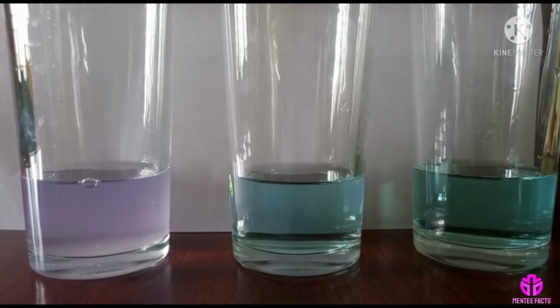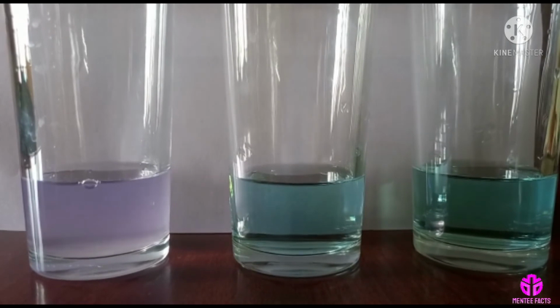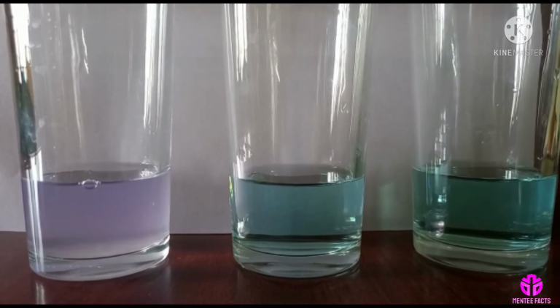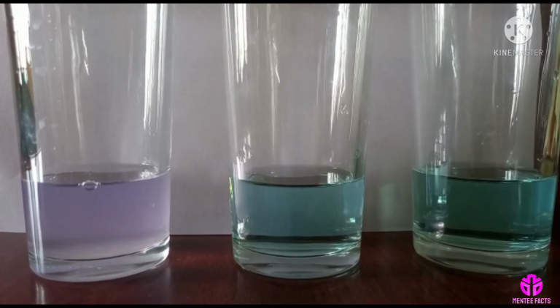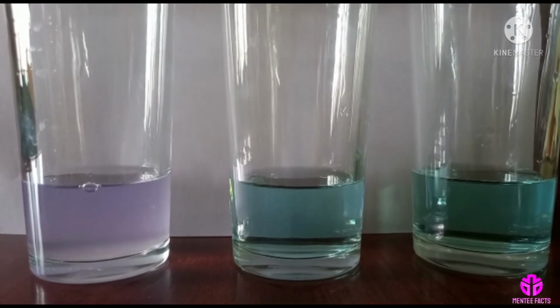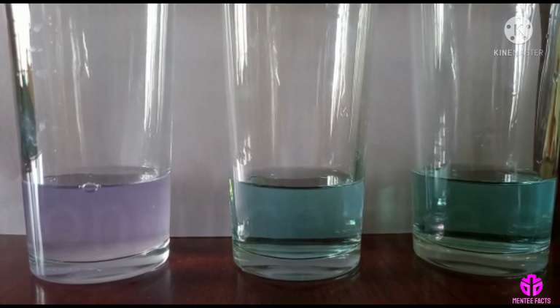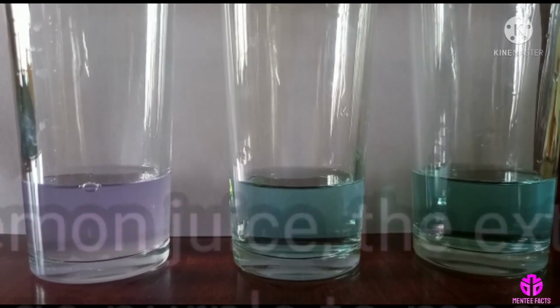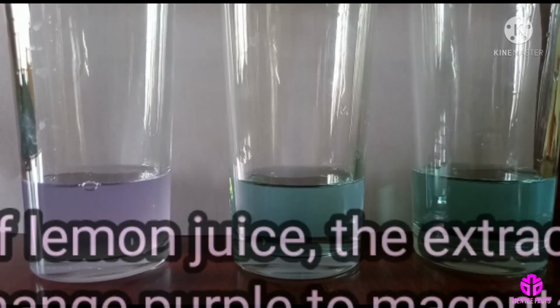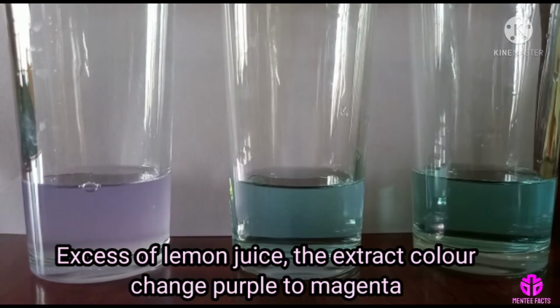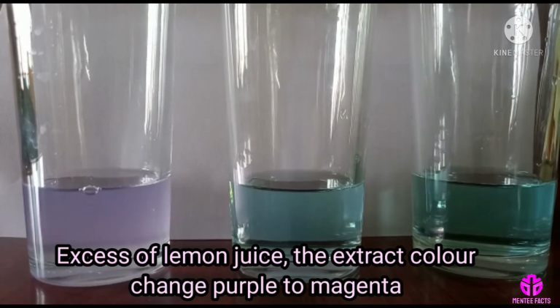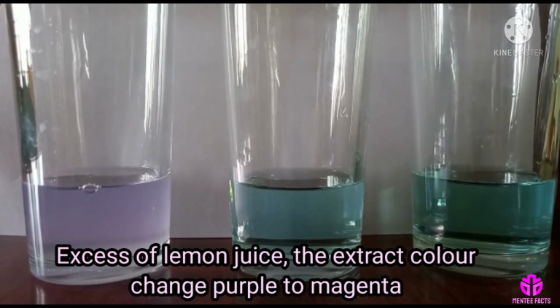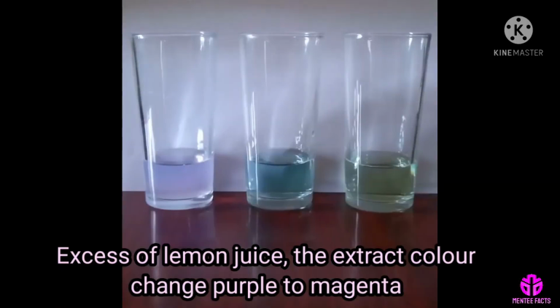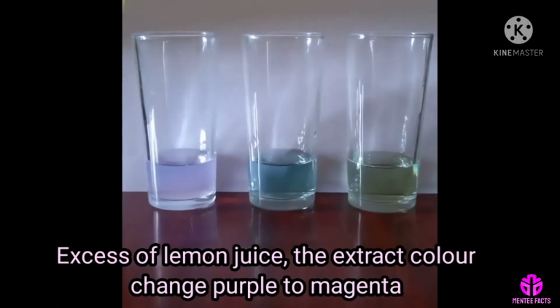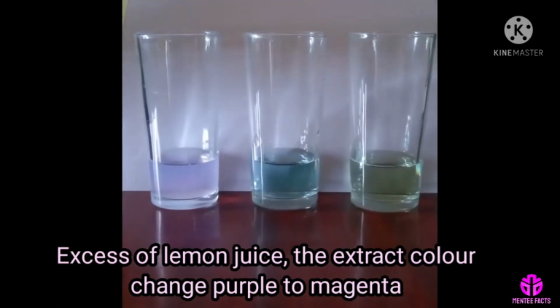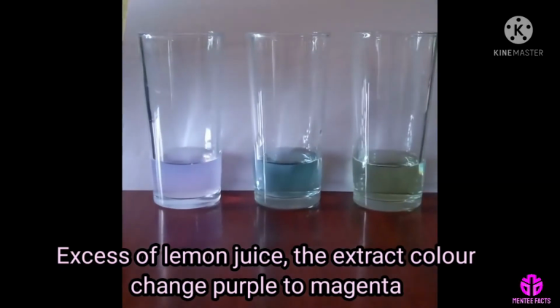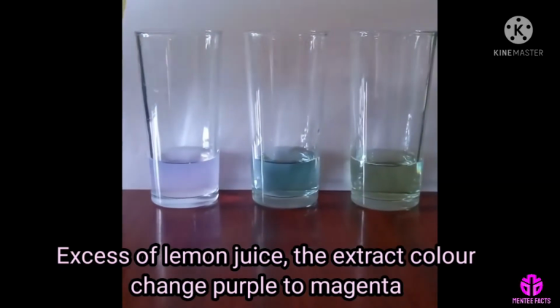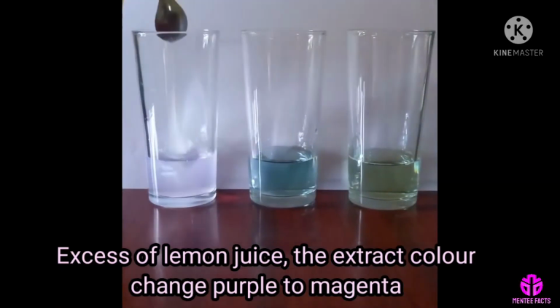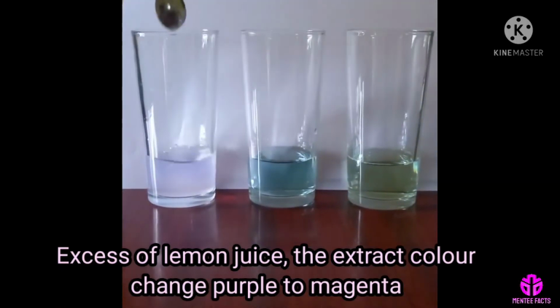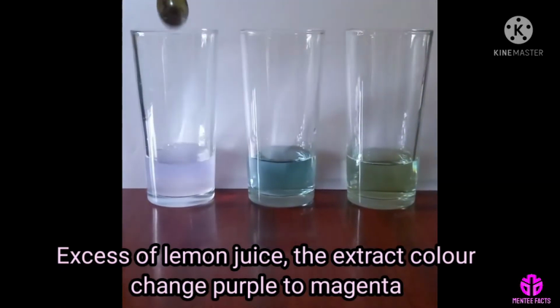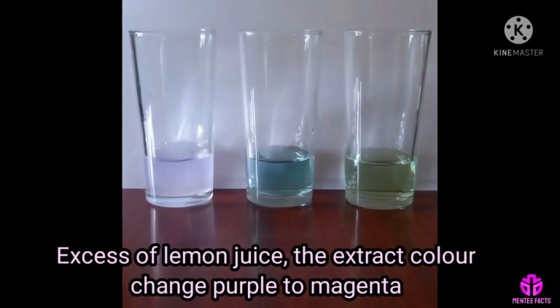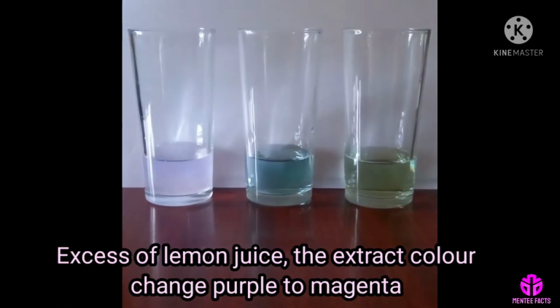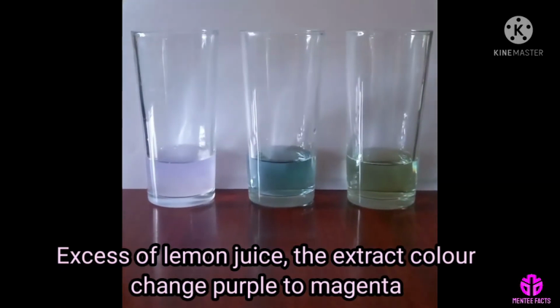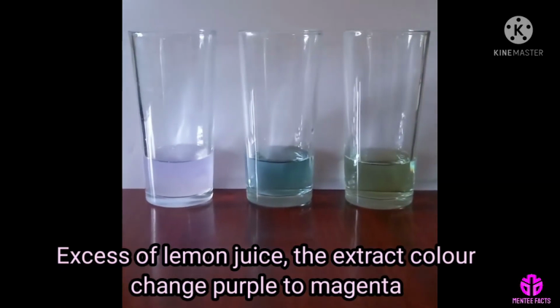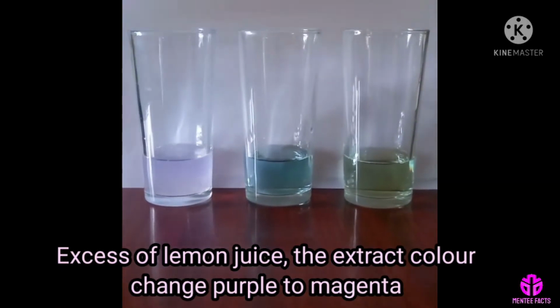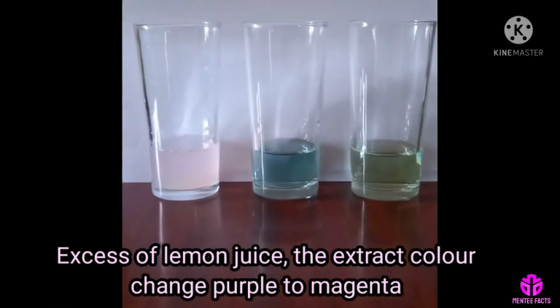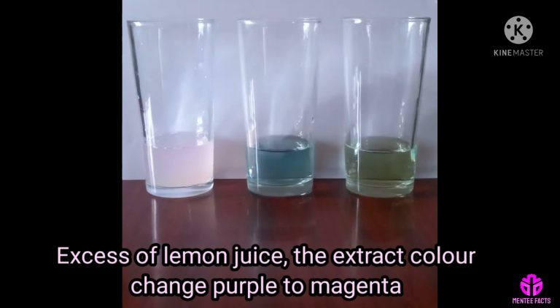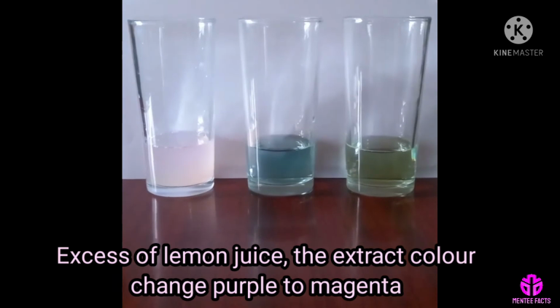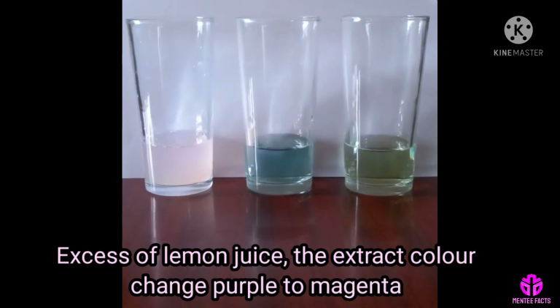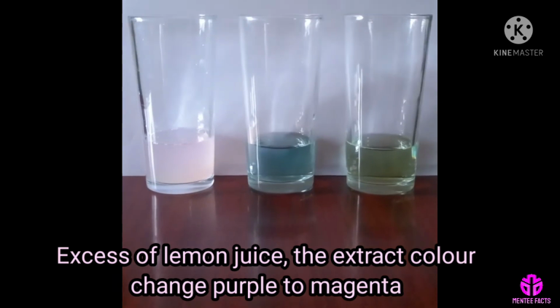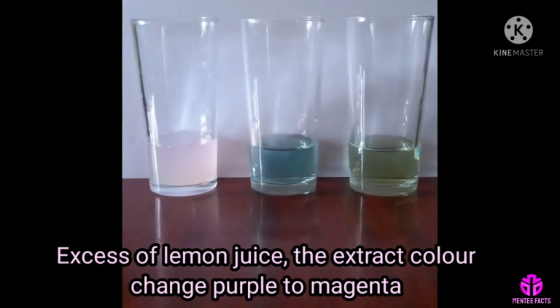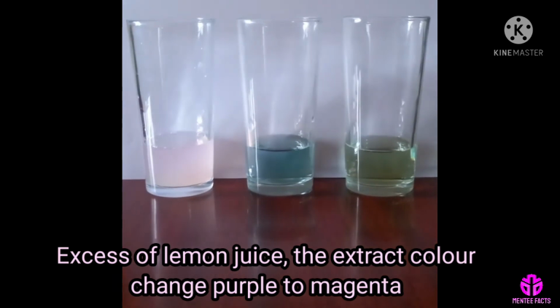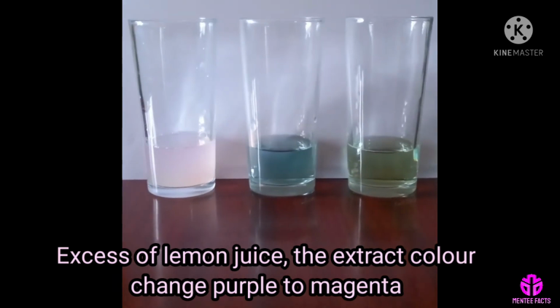If we add excess lemon juice, the extract color changes from purple to magenta.